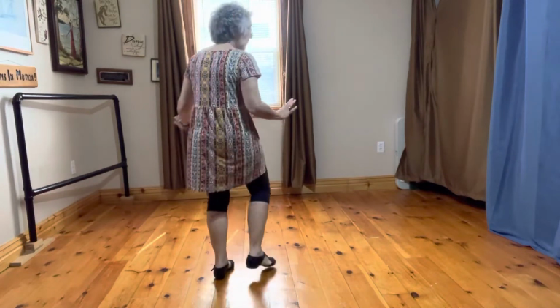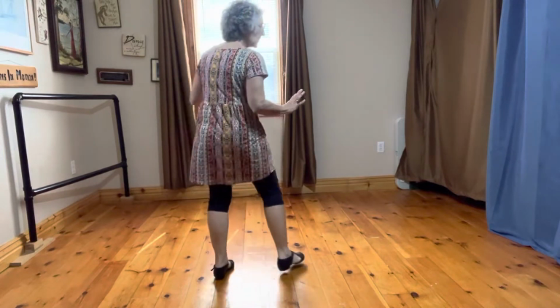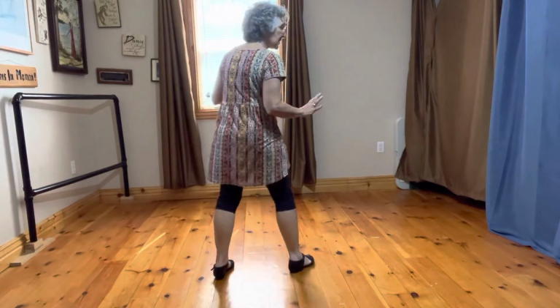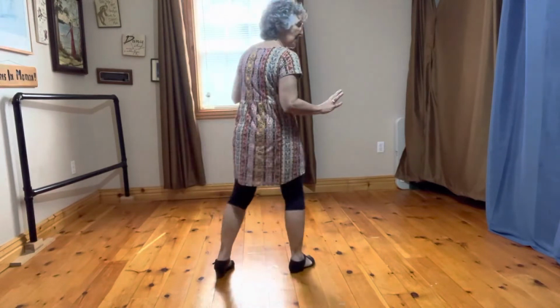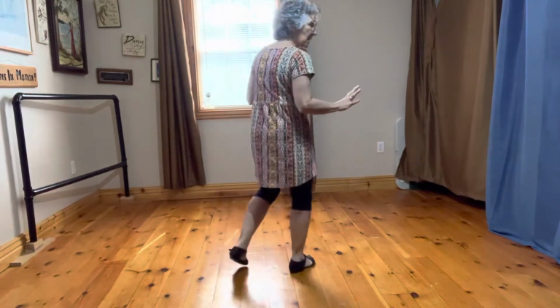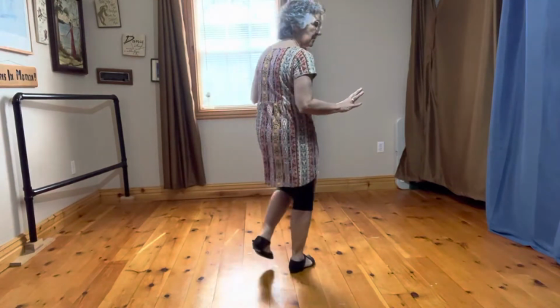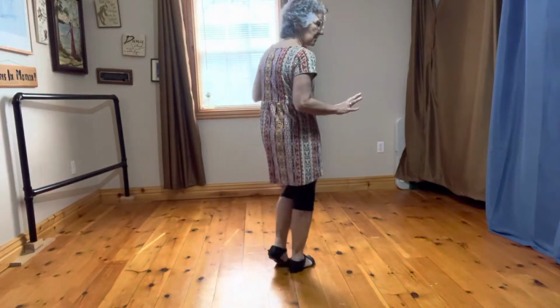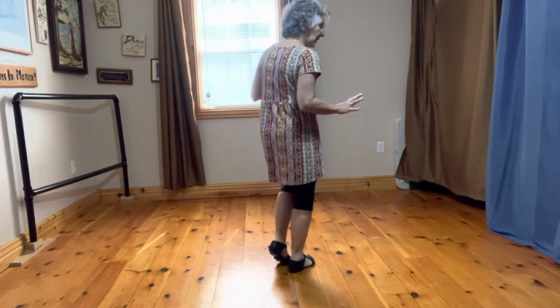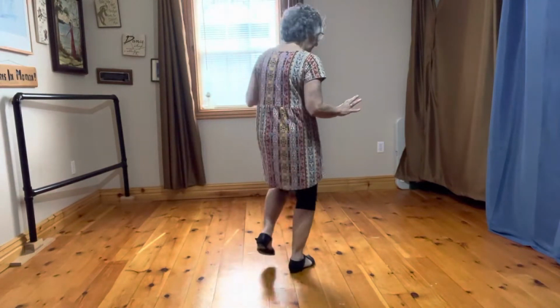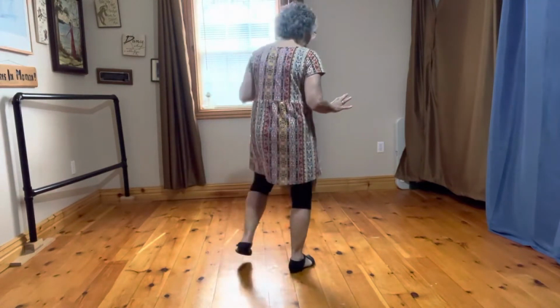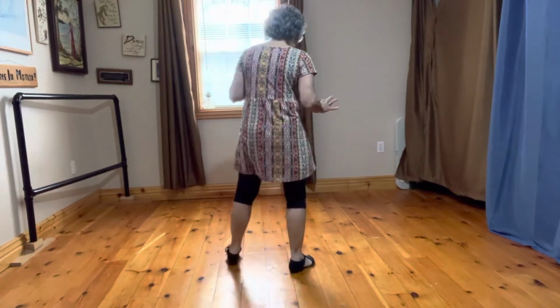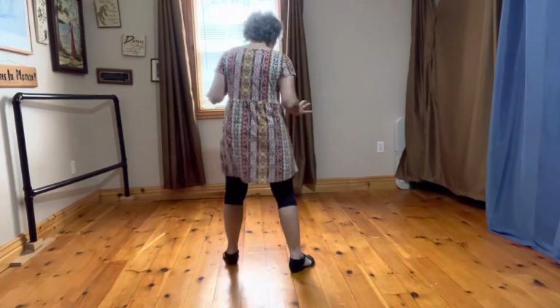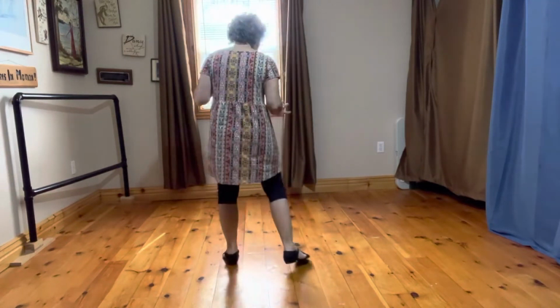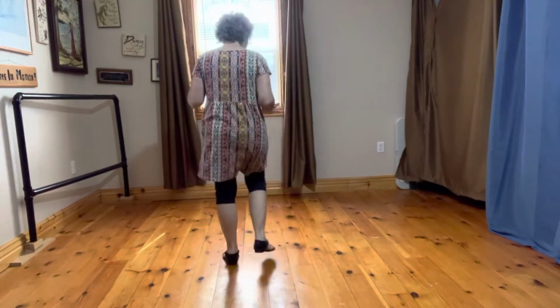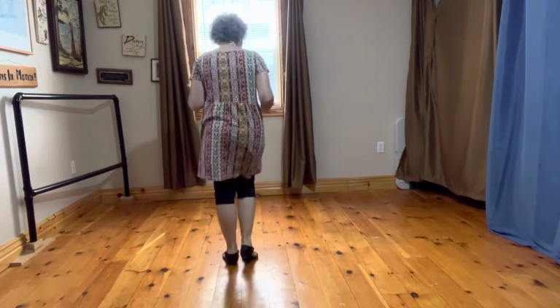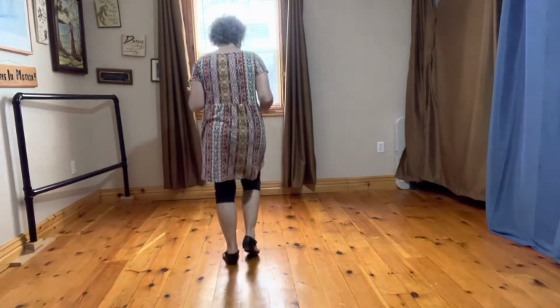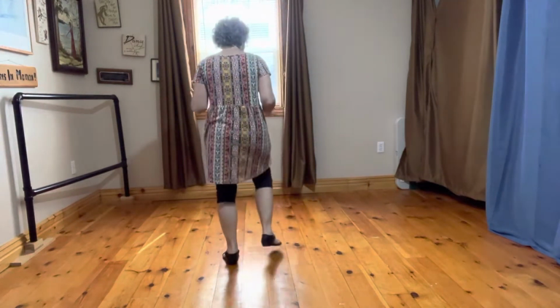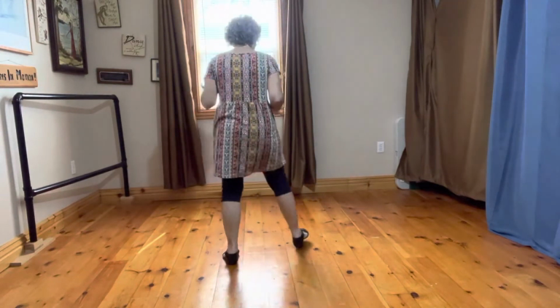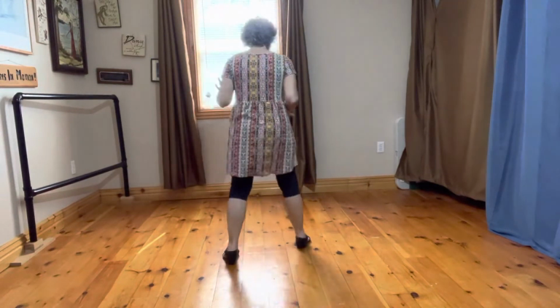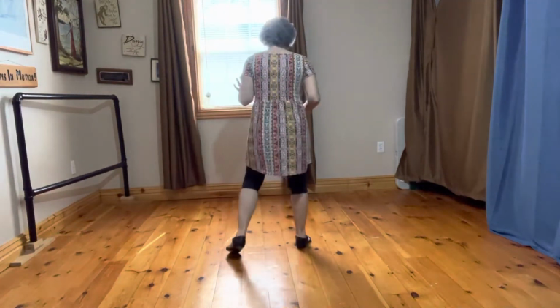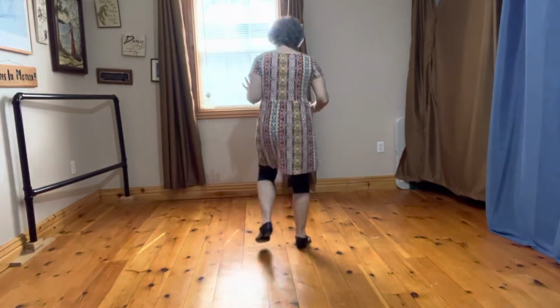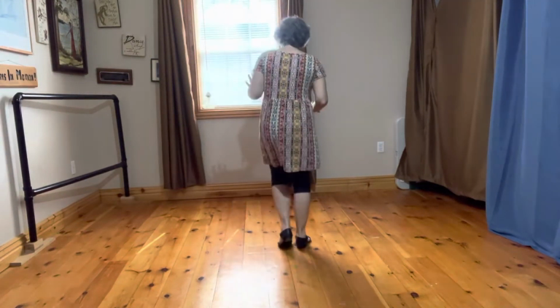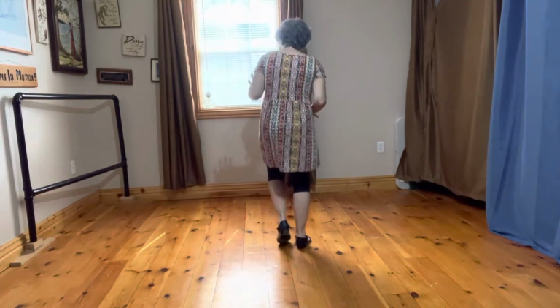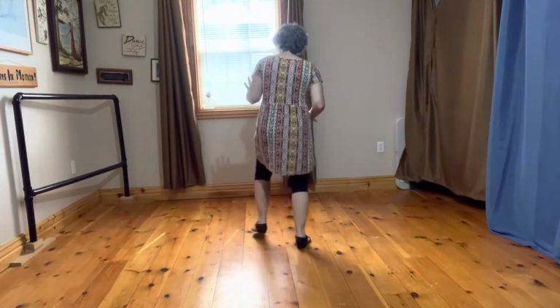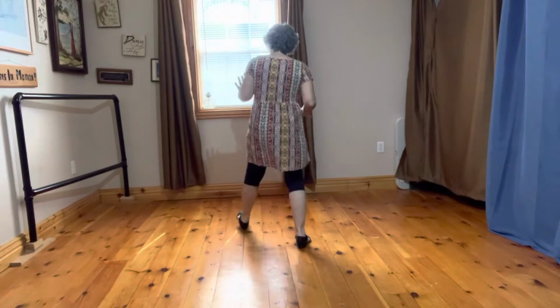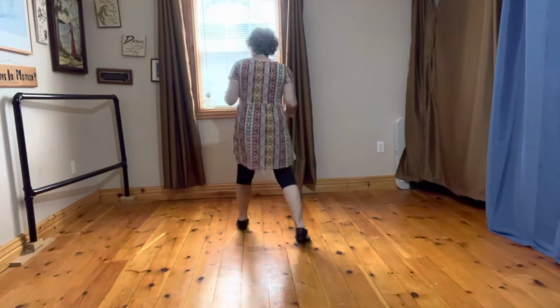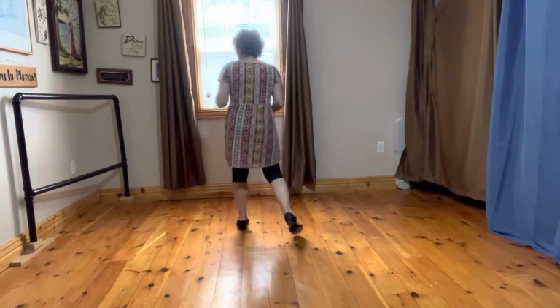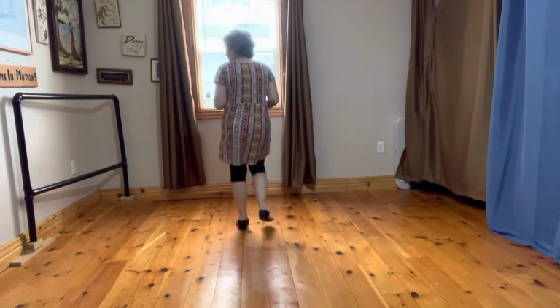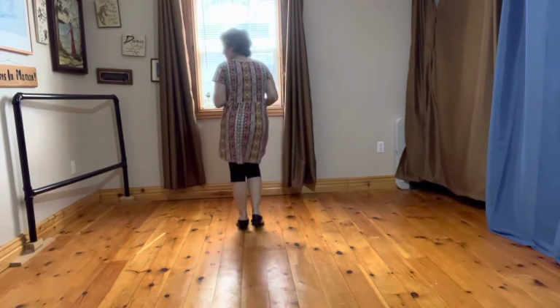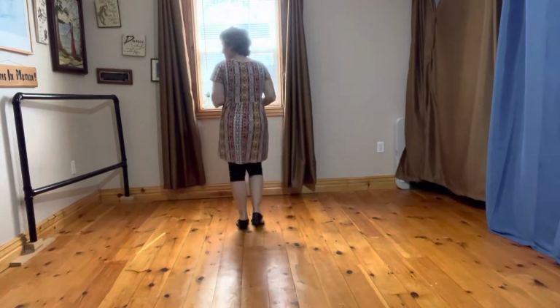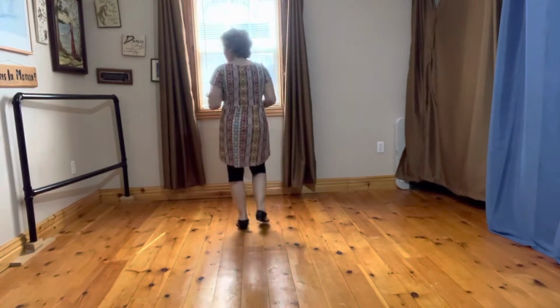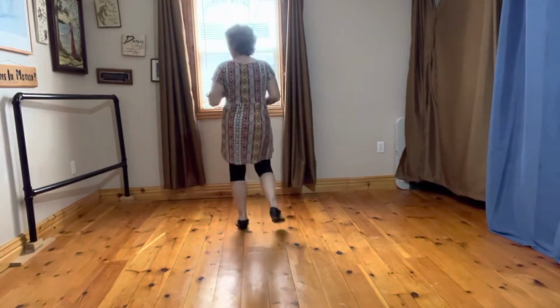Four step touches going front. And four step touches going back.